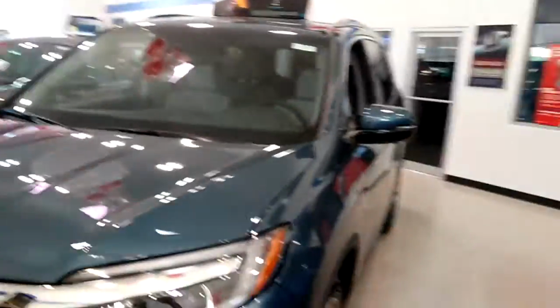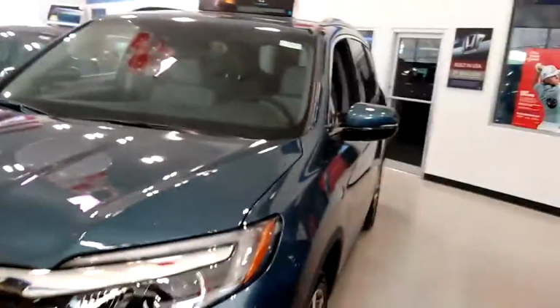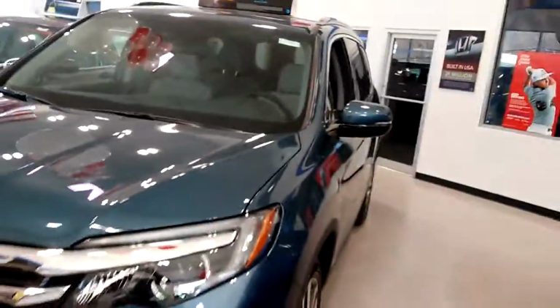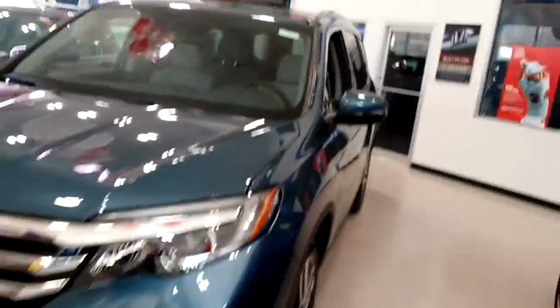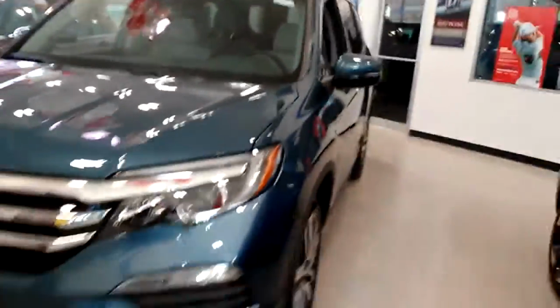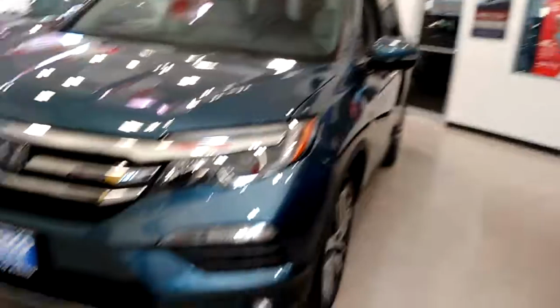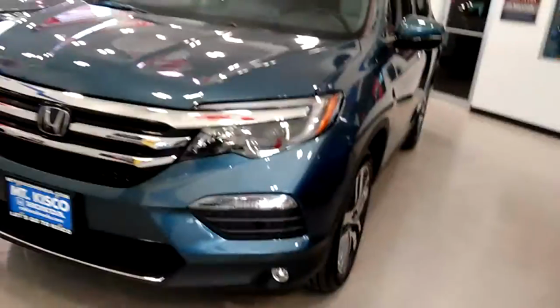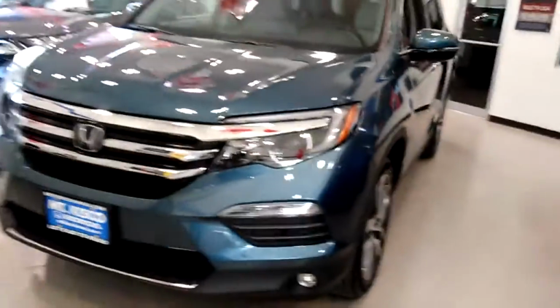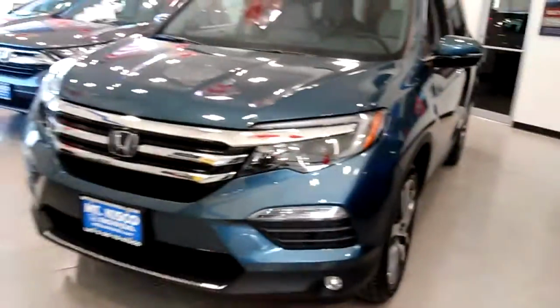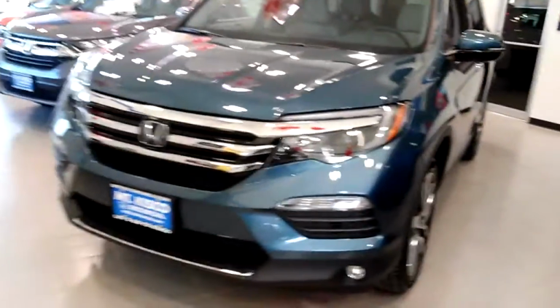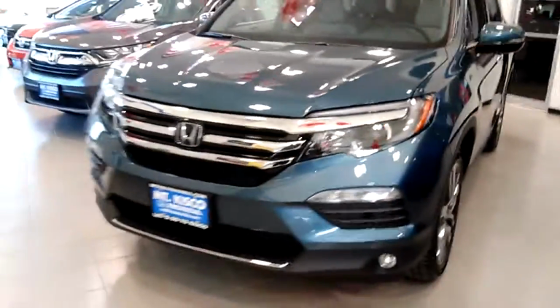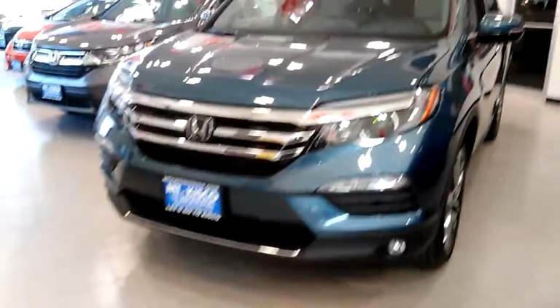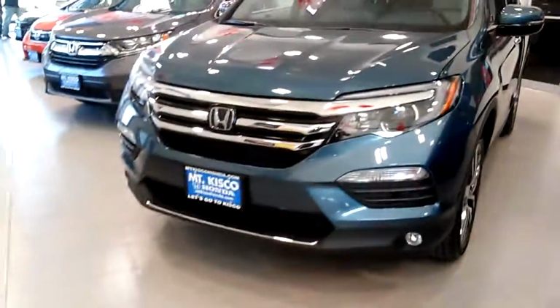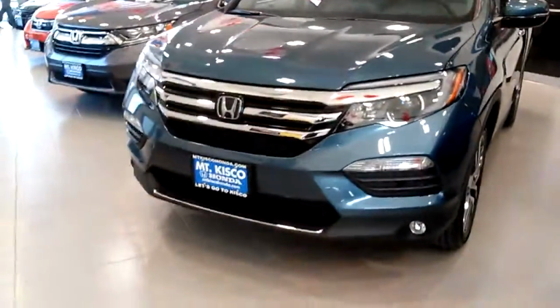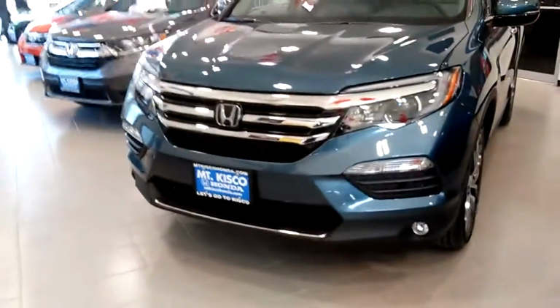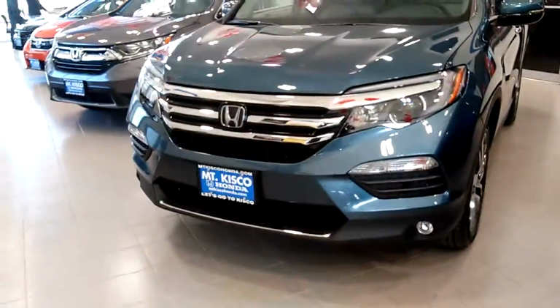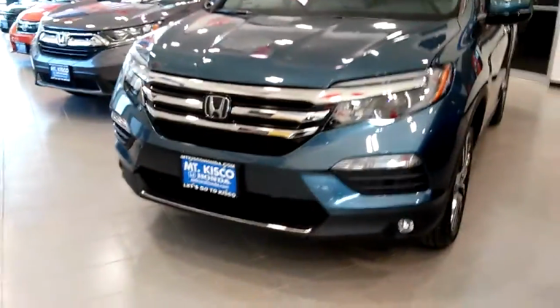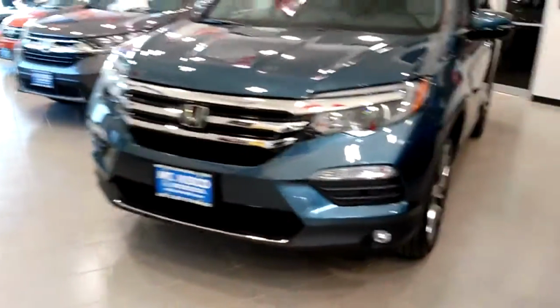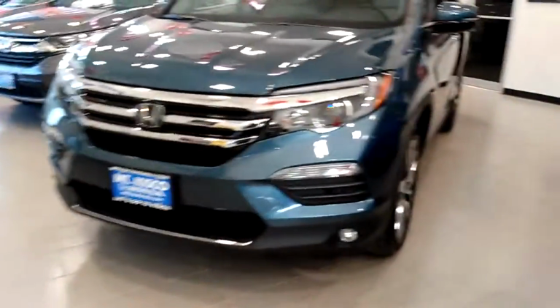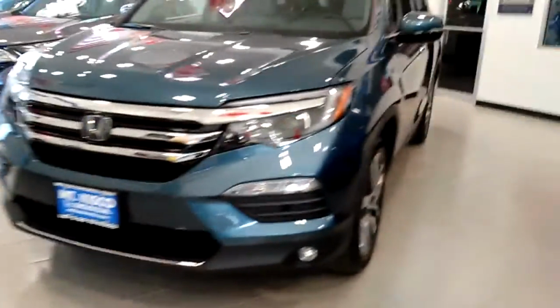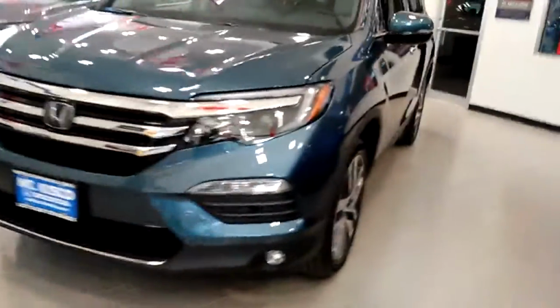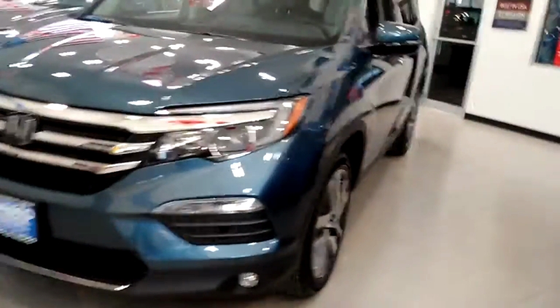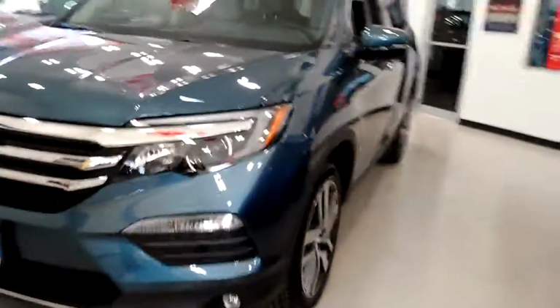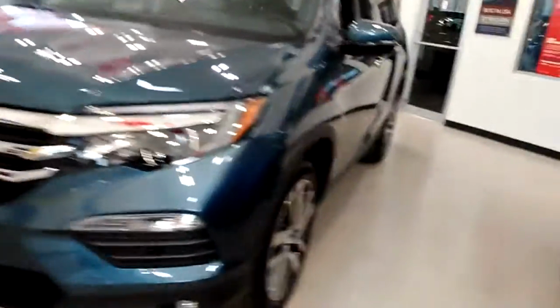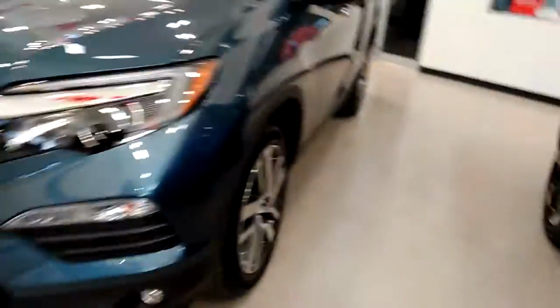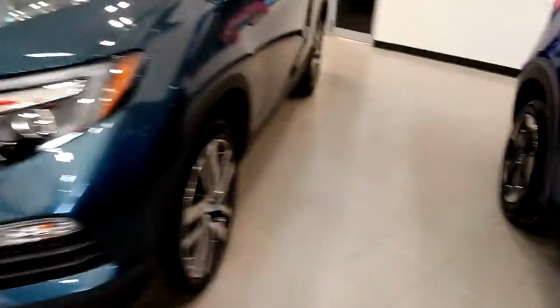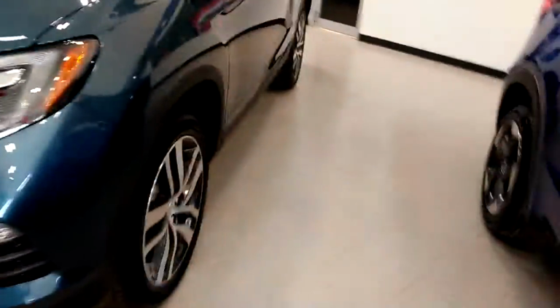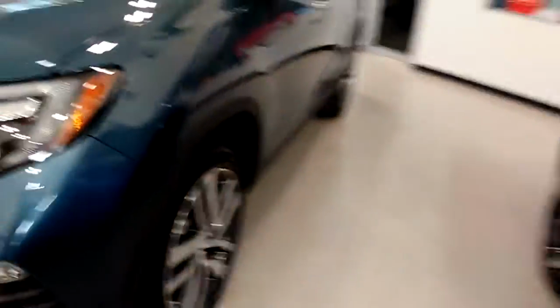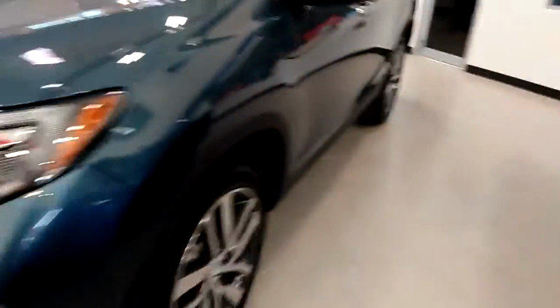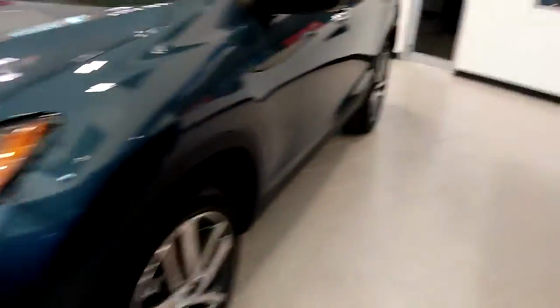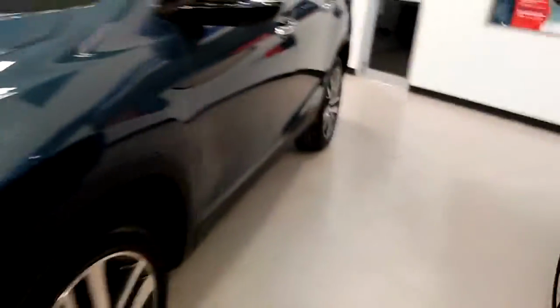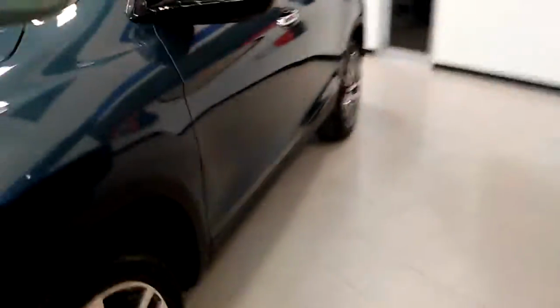This is a Honda Pilot Elite. It's a 2017 model, and it's one of our last ones left here.